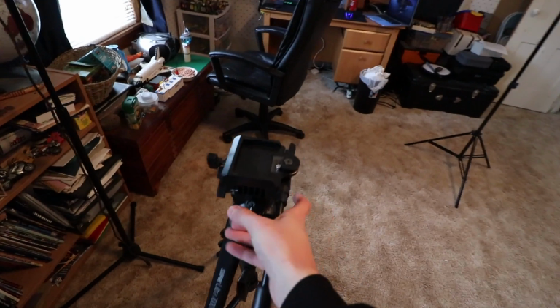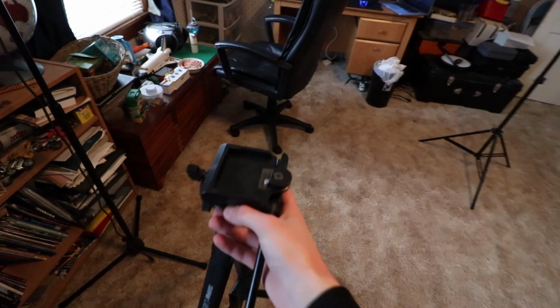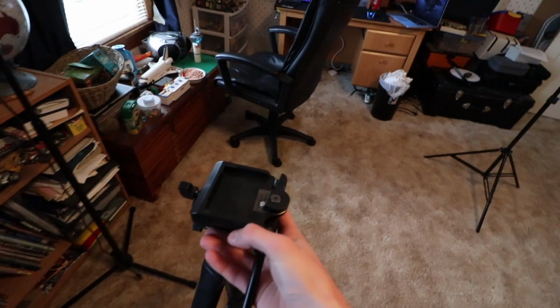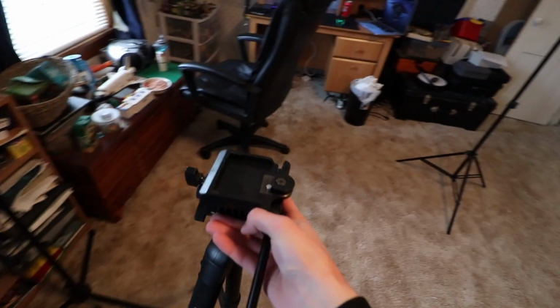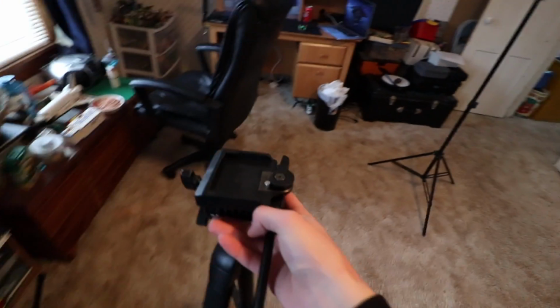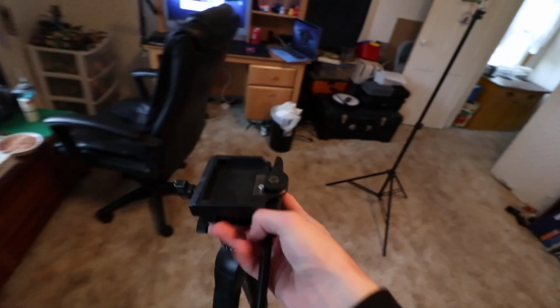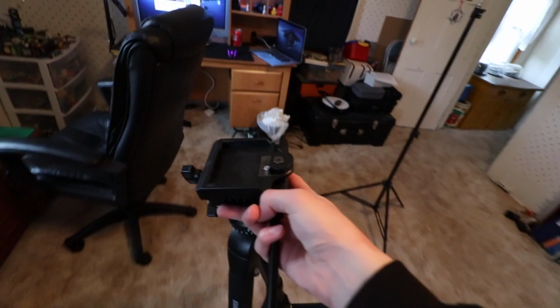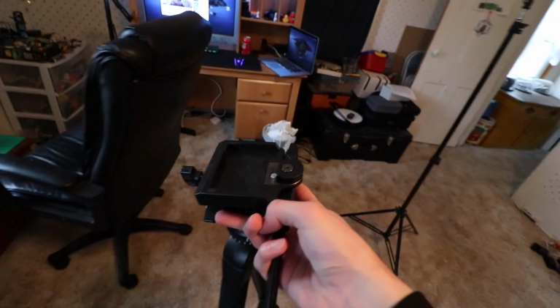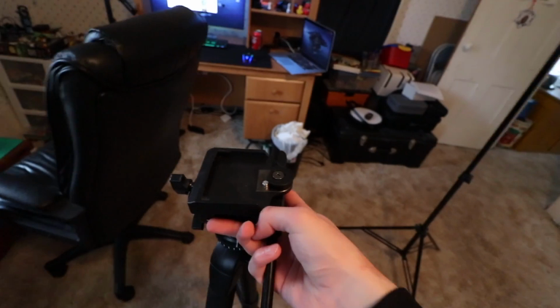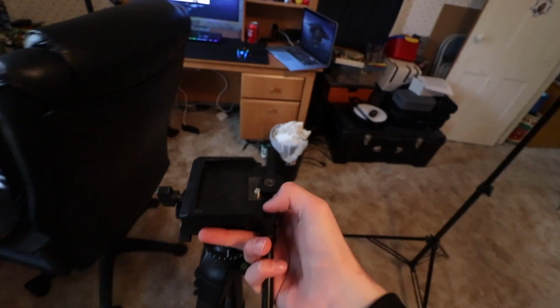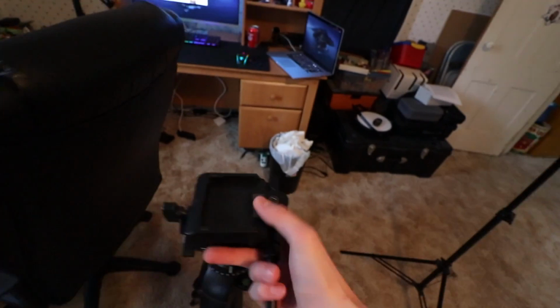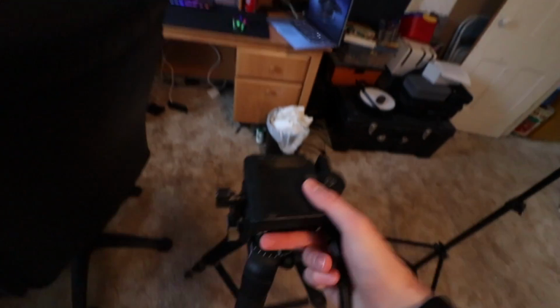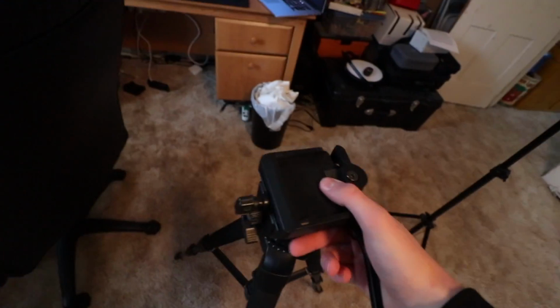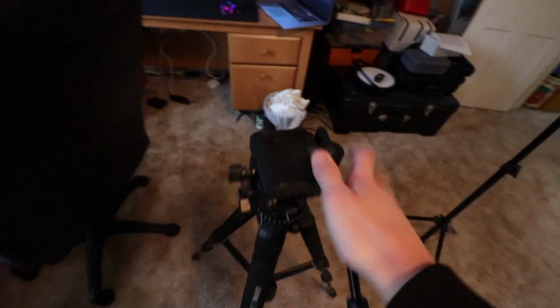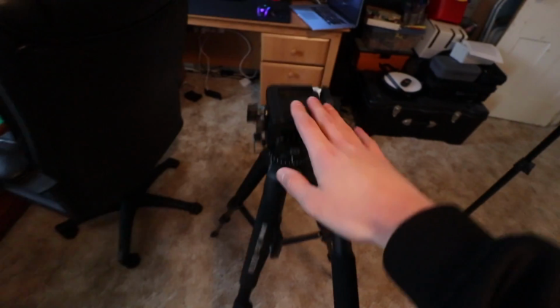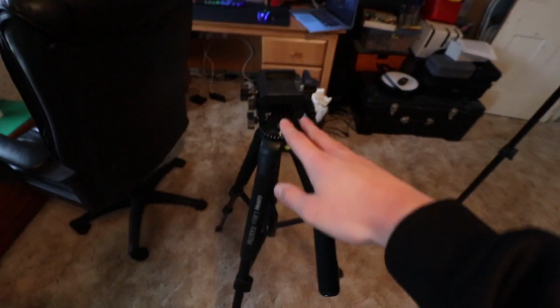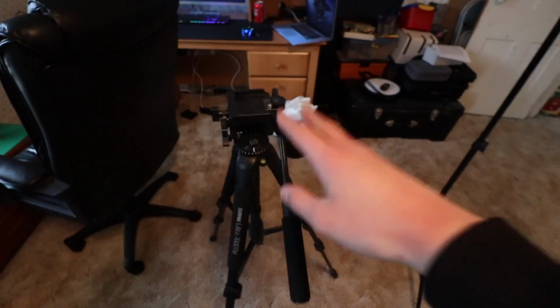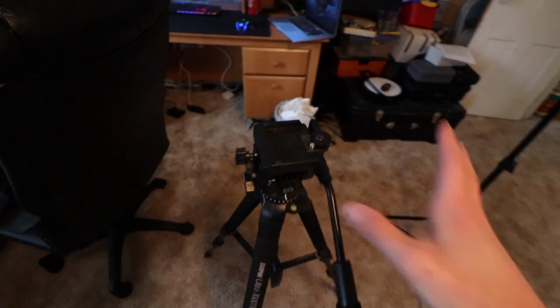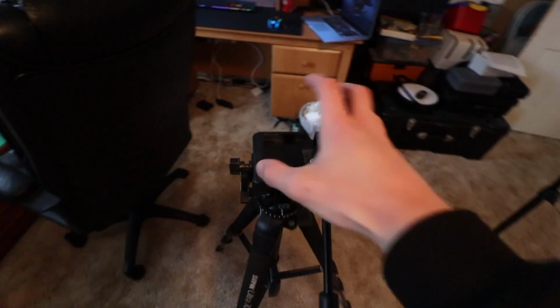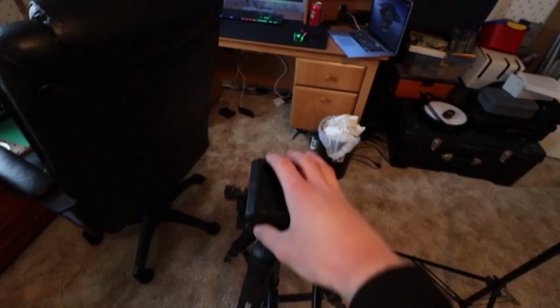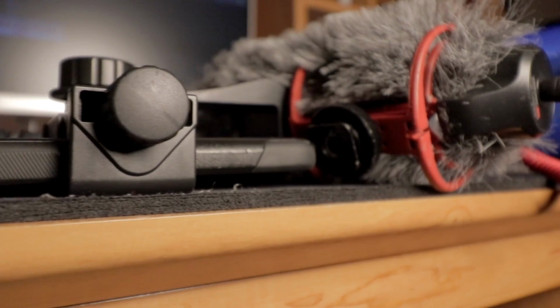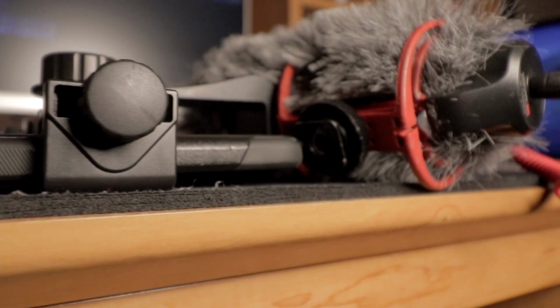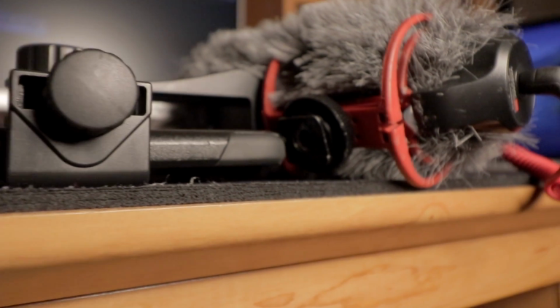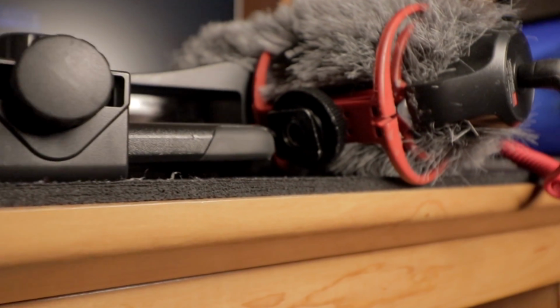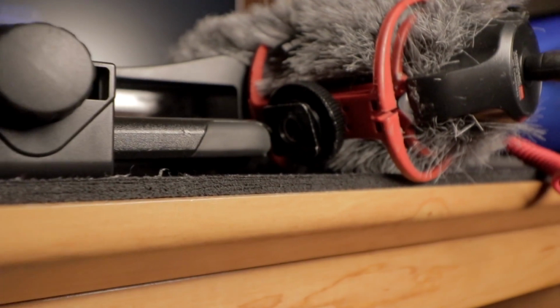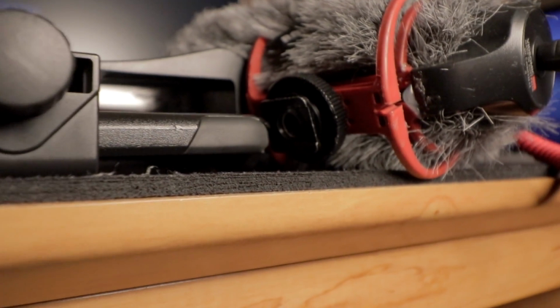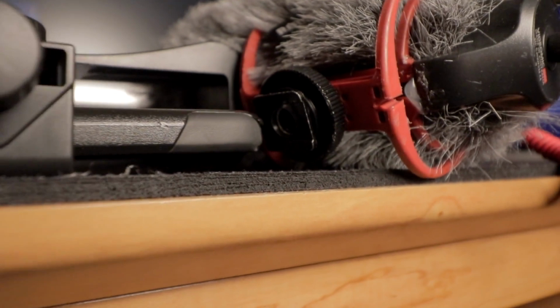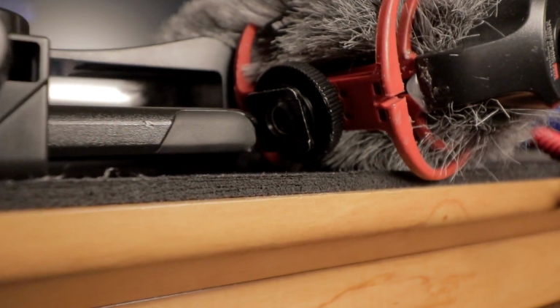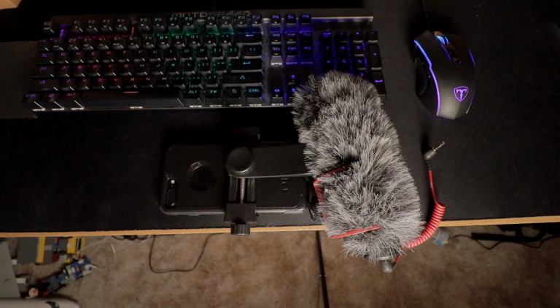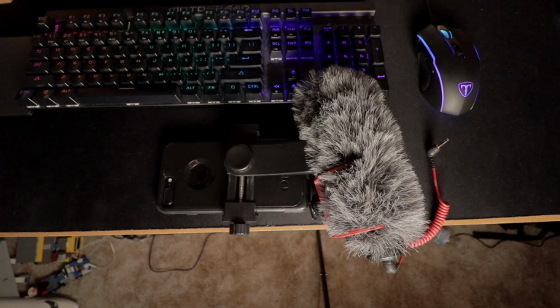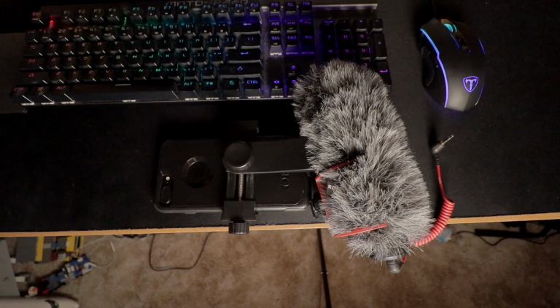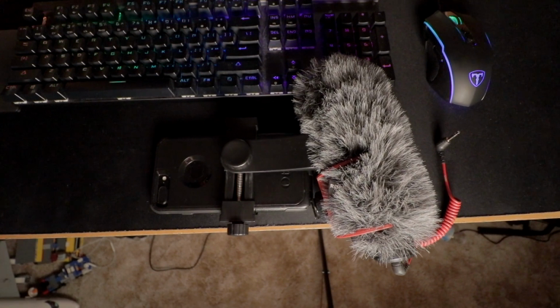Investing in some sort of tripod will help a whole lot — this one I do not recommend. But I made a video about budget gear that you should definitely check out, with some great options linked in that video.